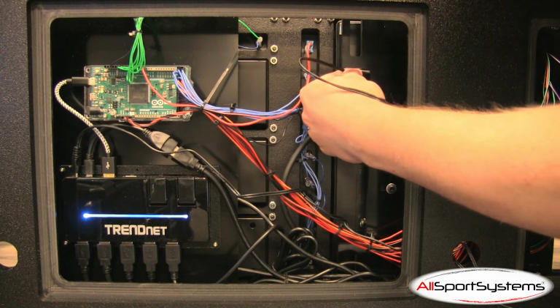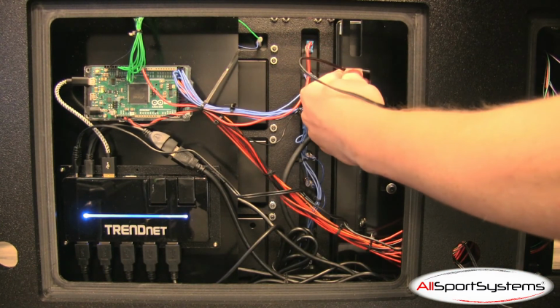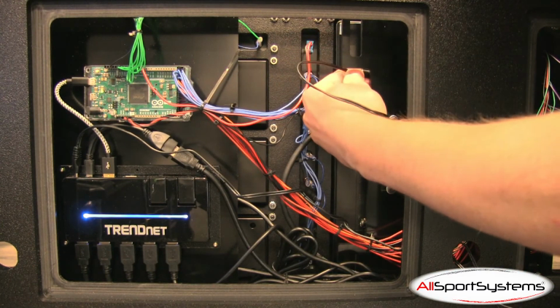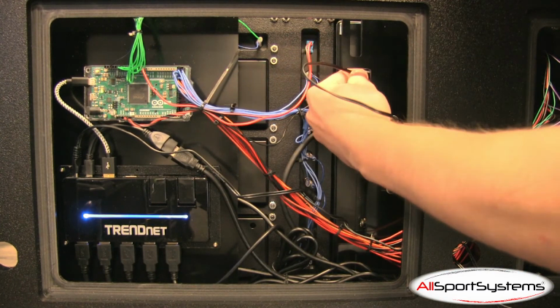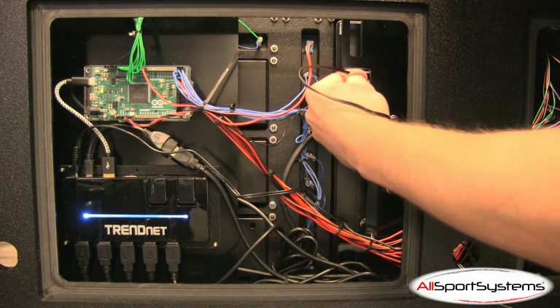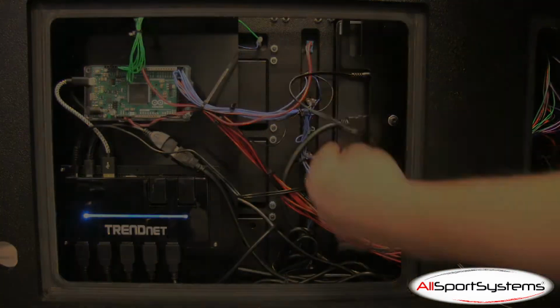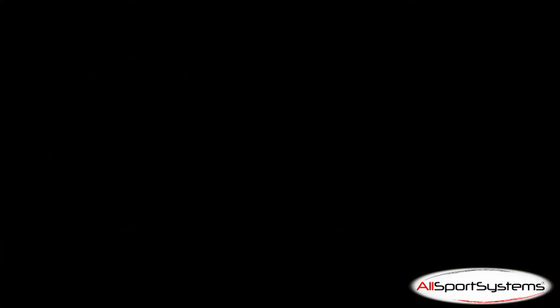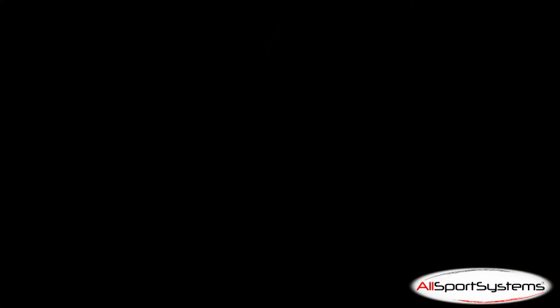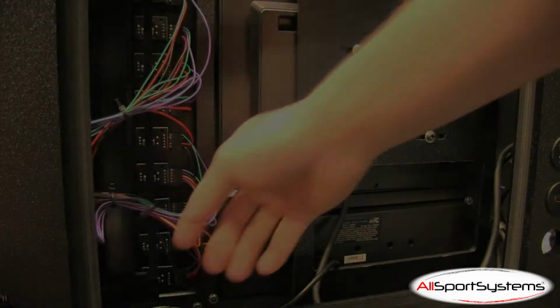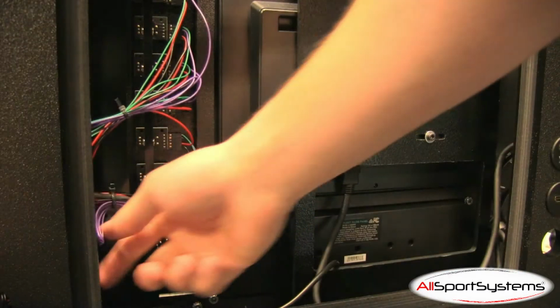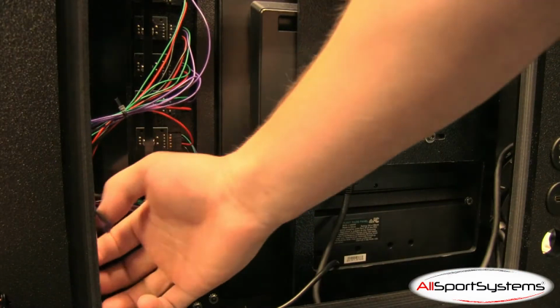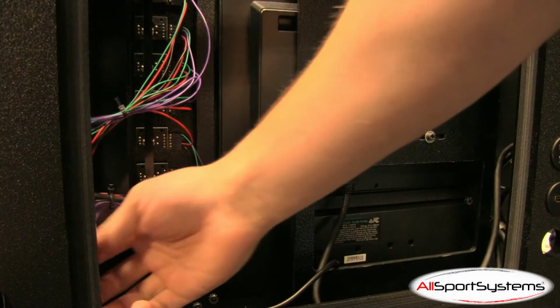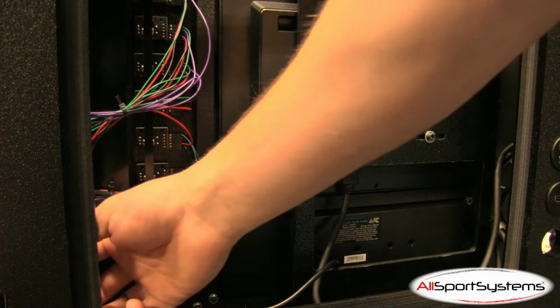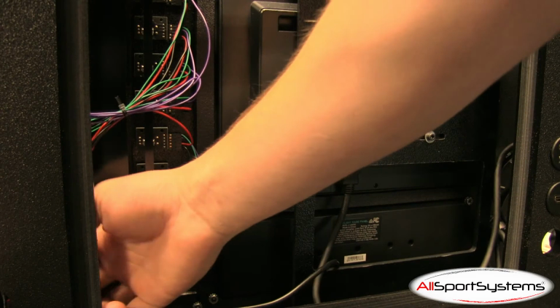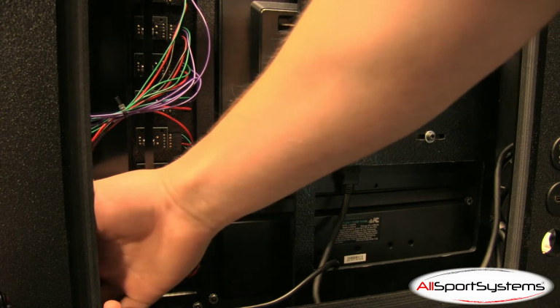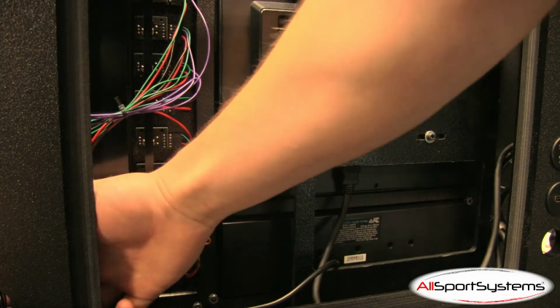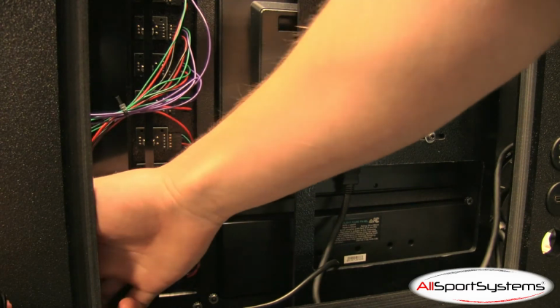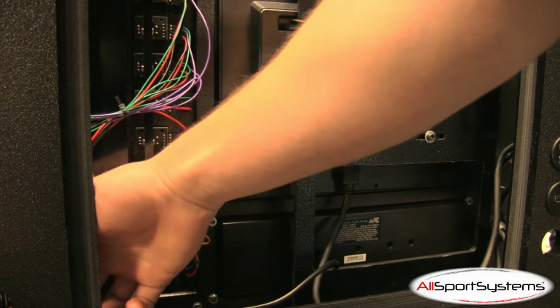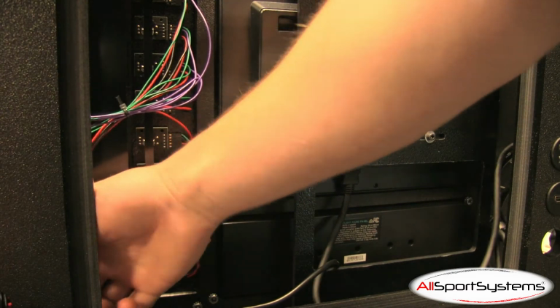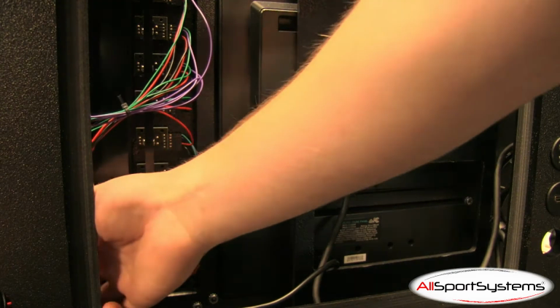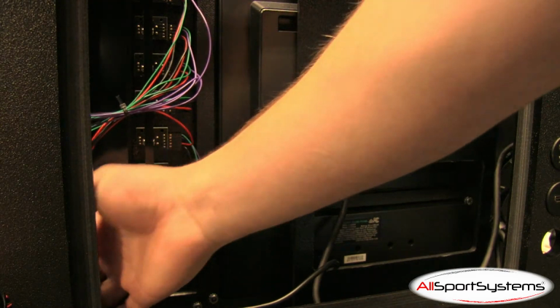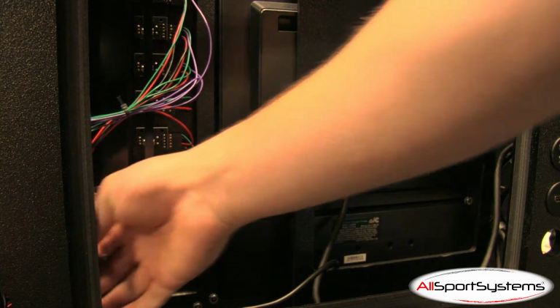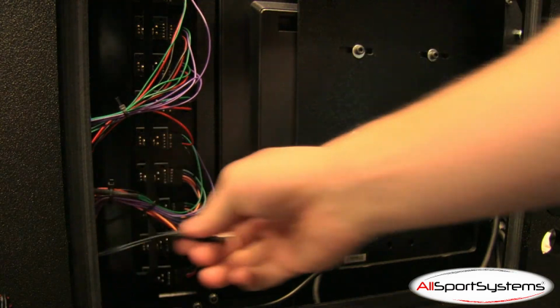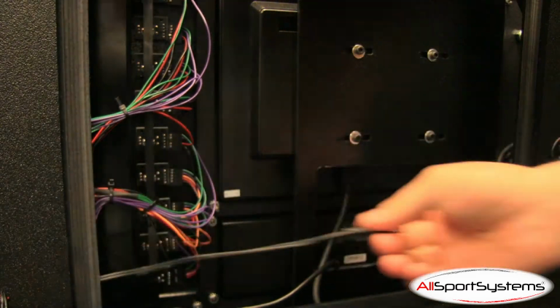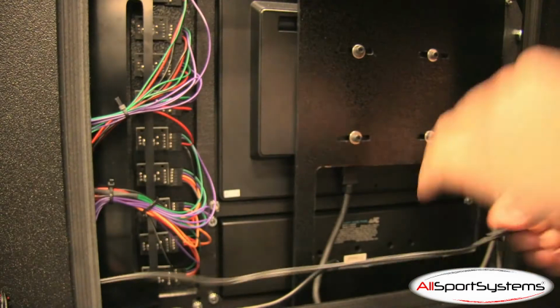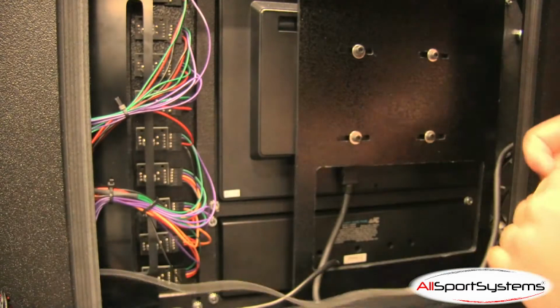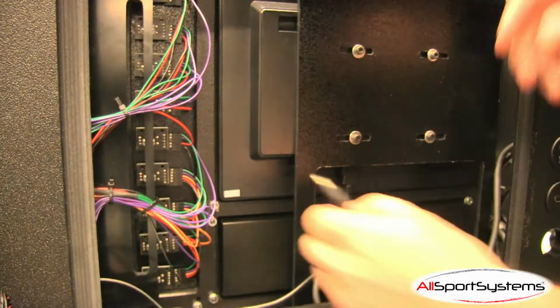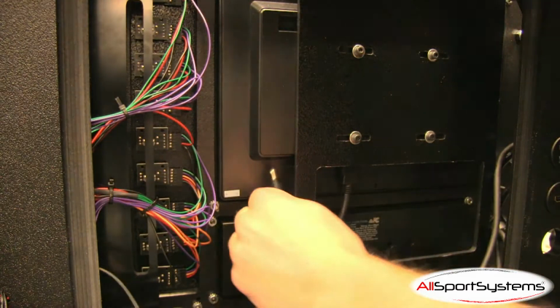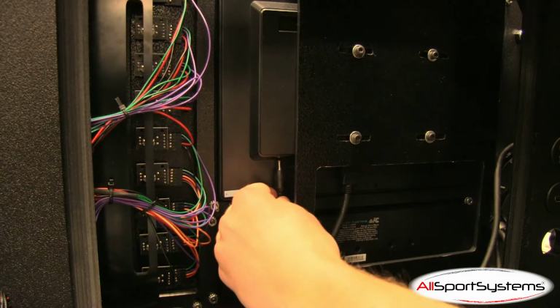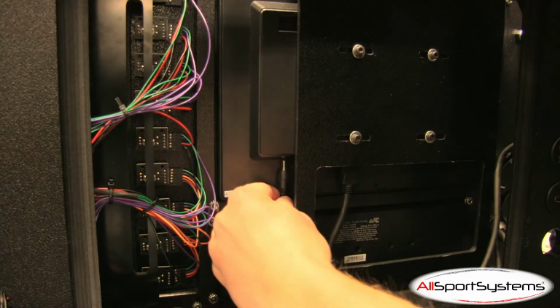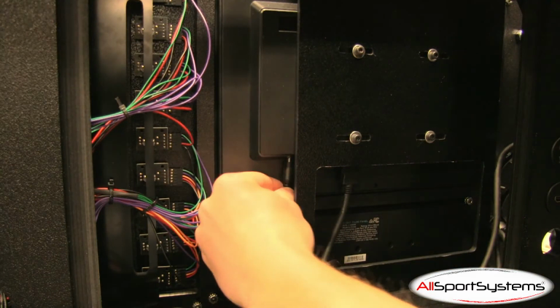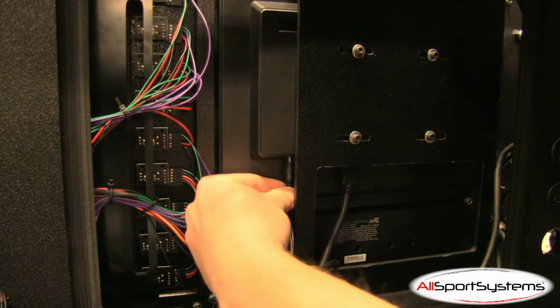Next, route the two power supply cables for the flight panel screens through the center hole and into the screens.